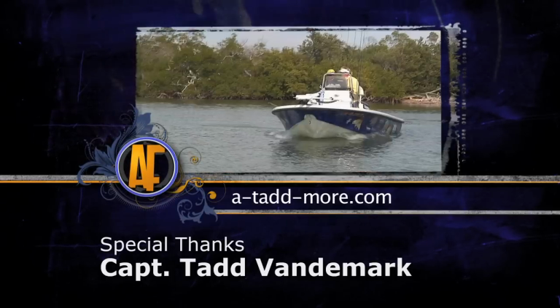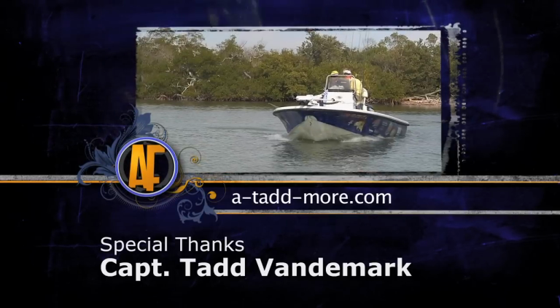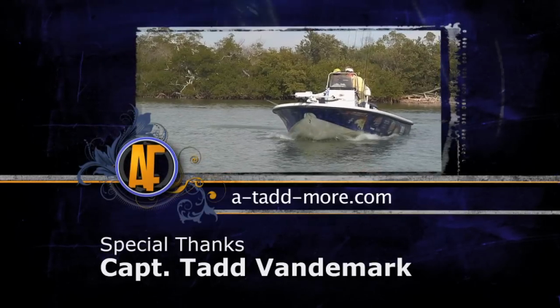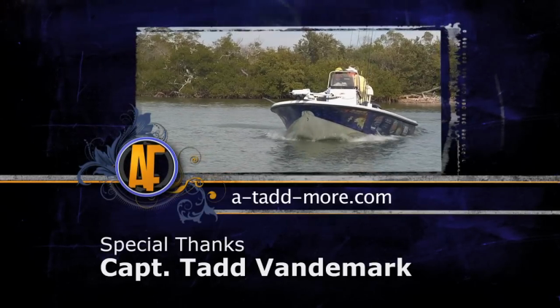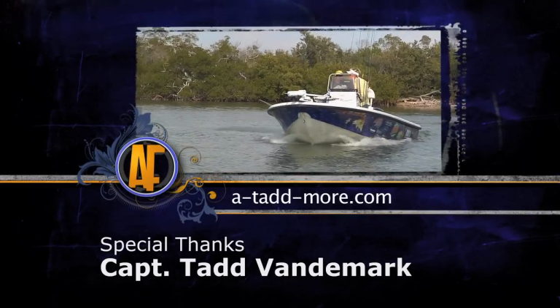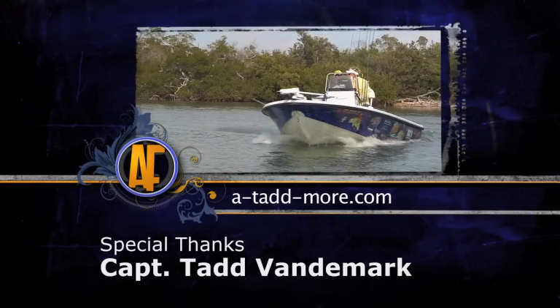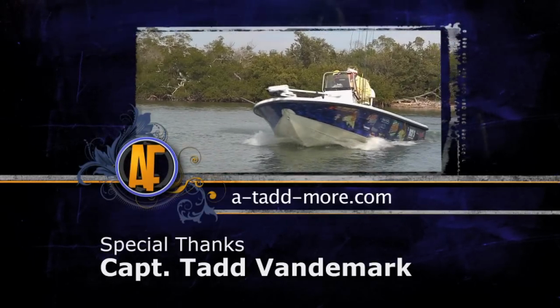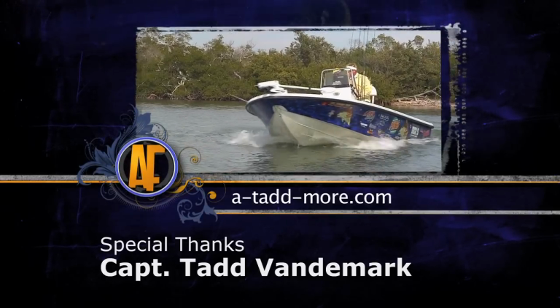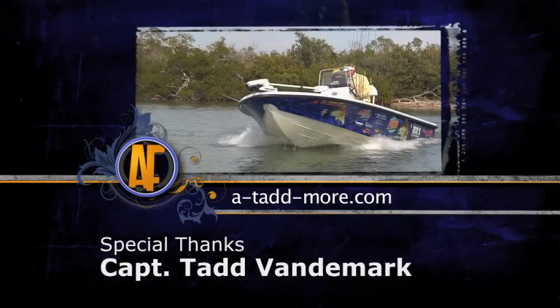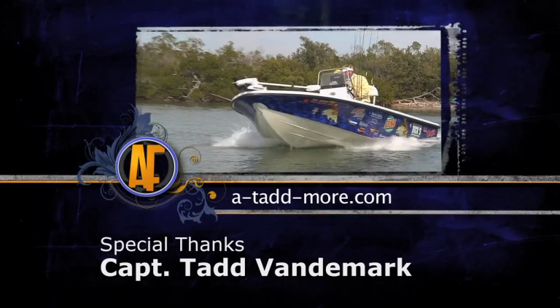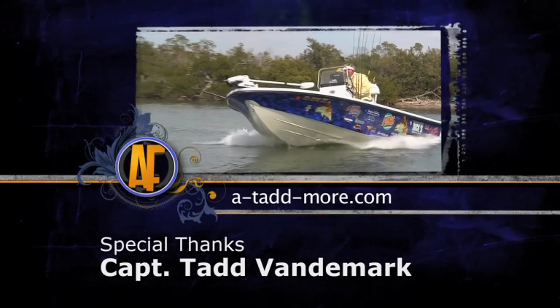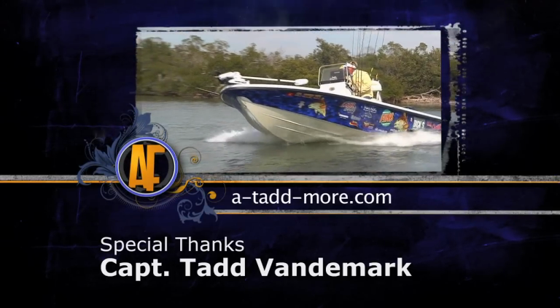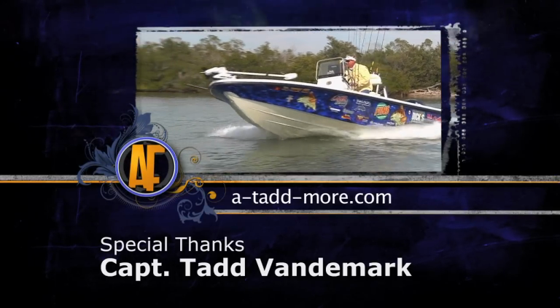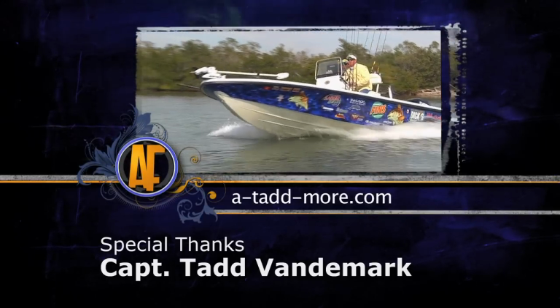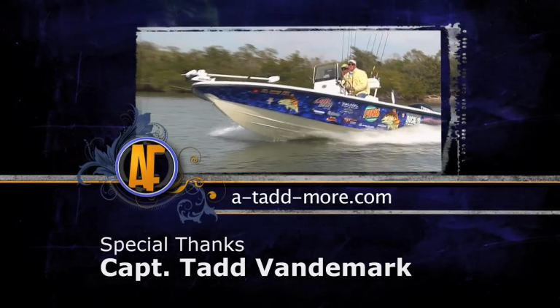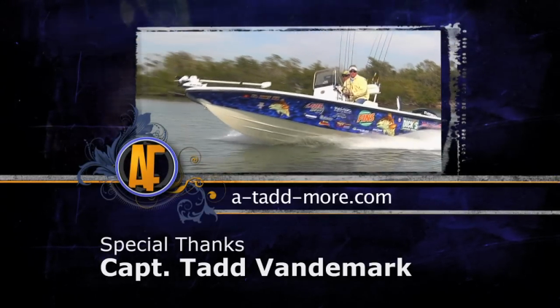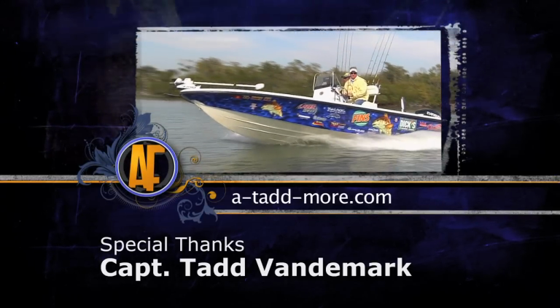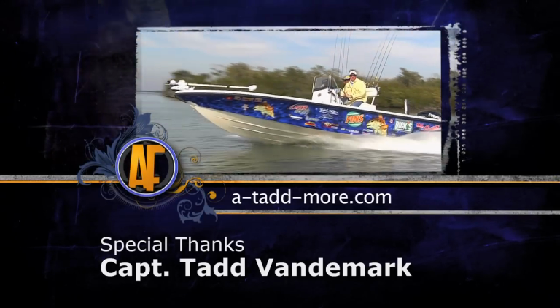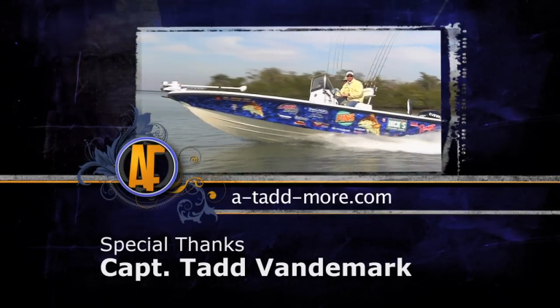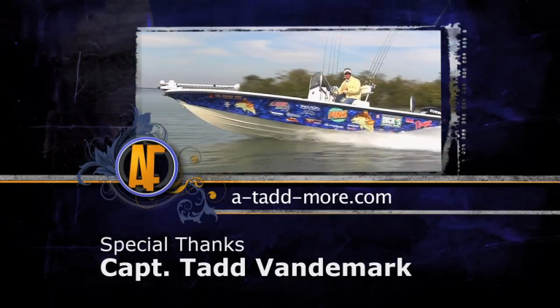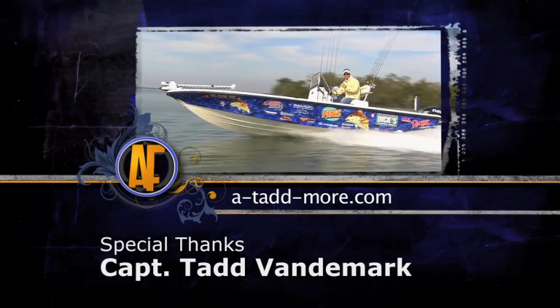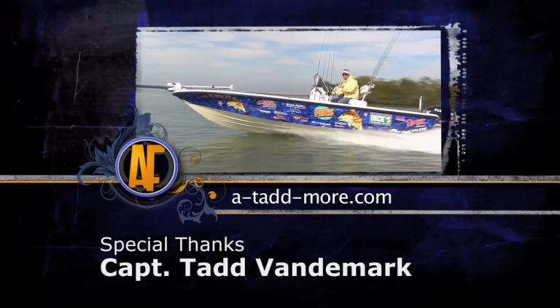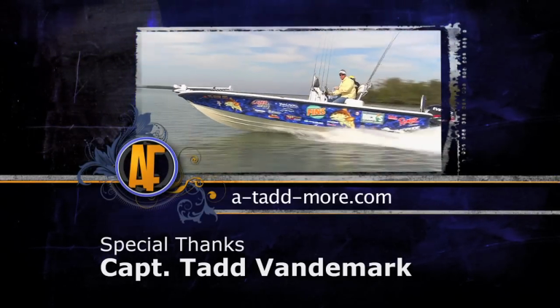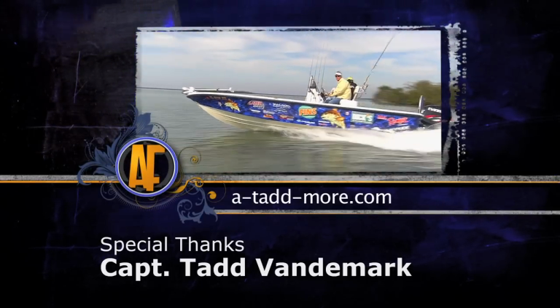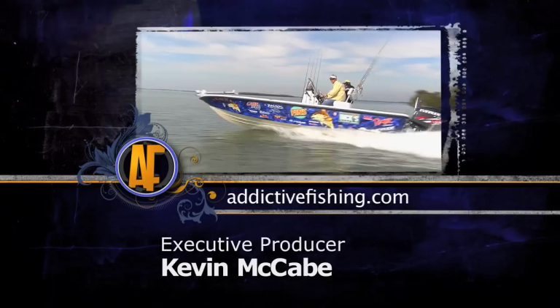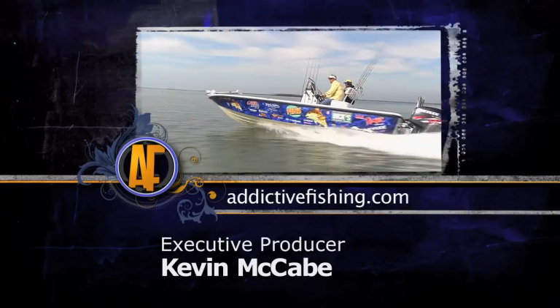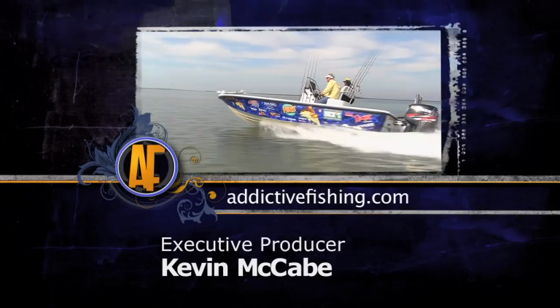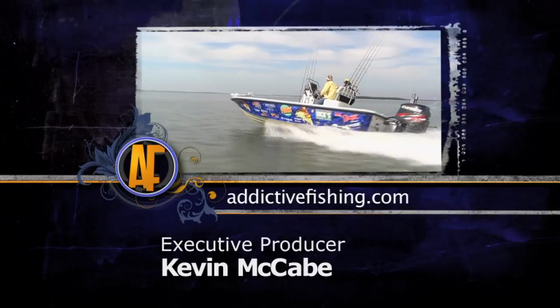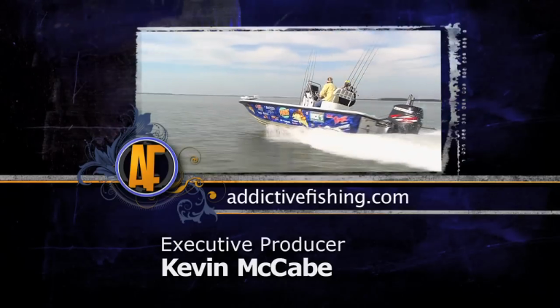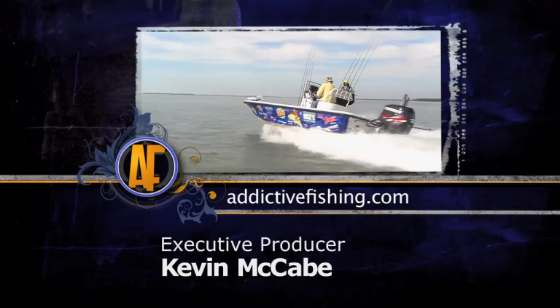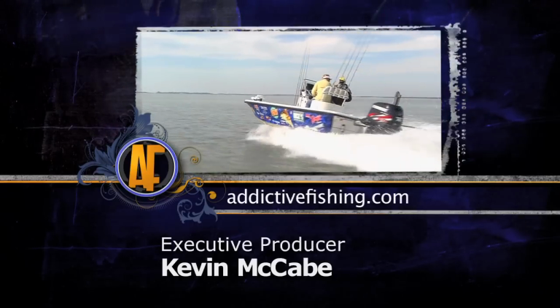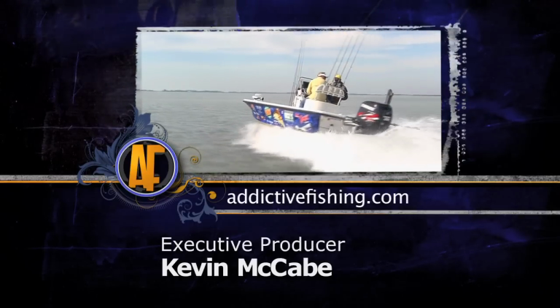Check out more footage from this show by logging on to addictivefishing.com for outtakes.